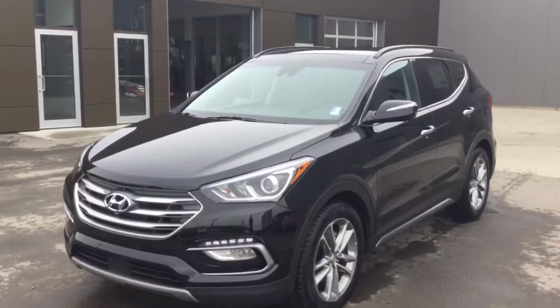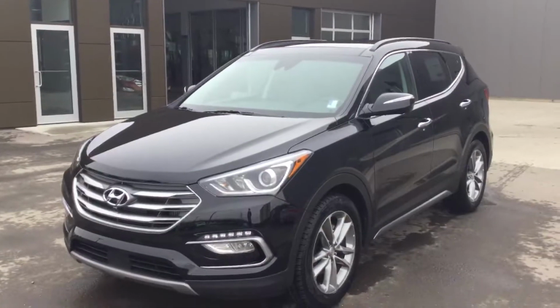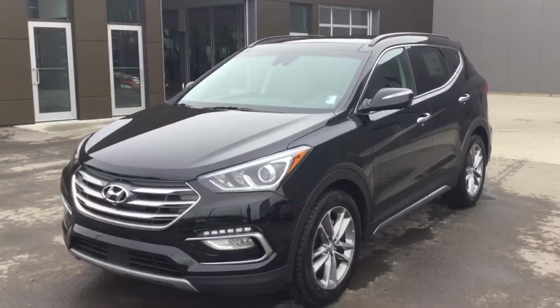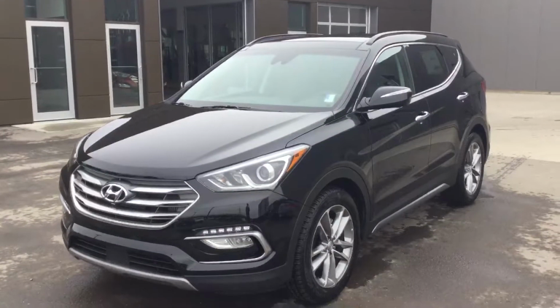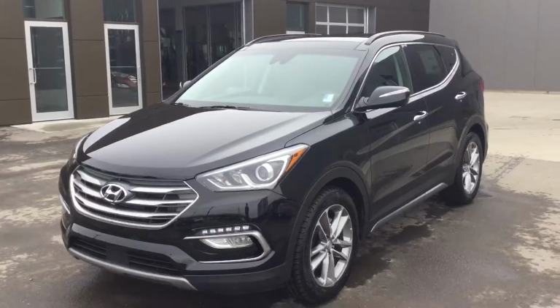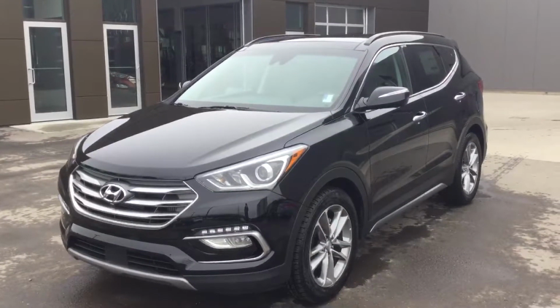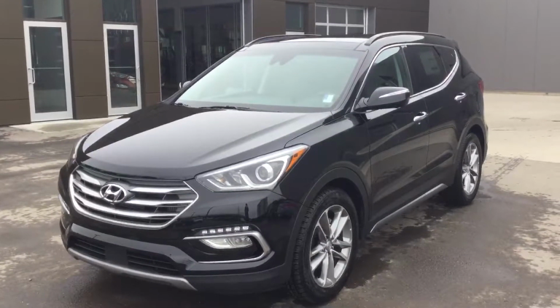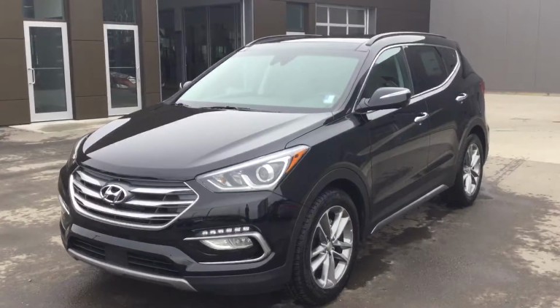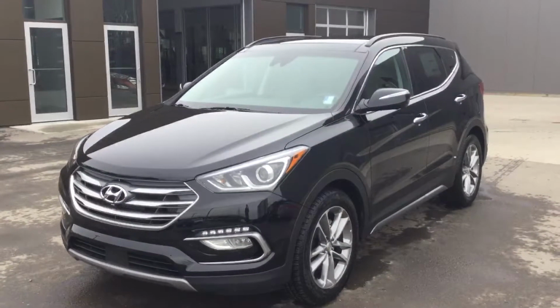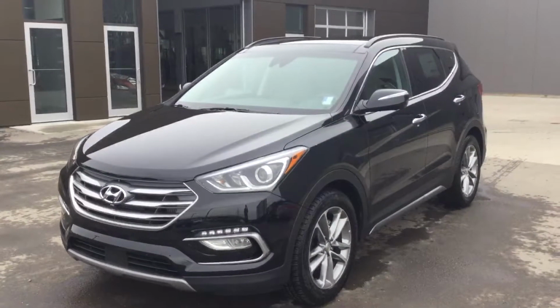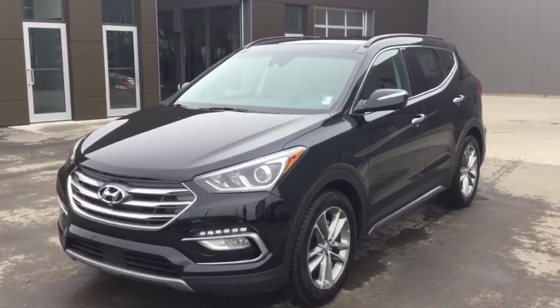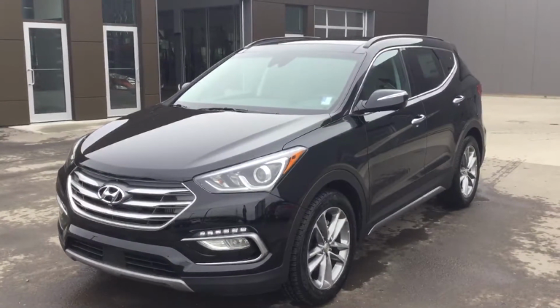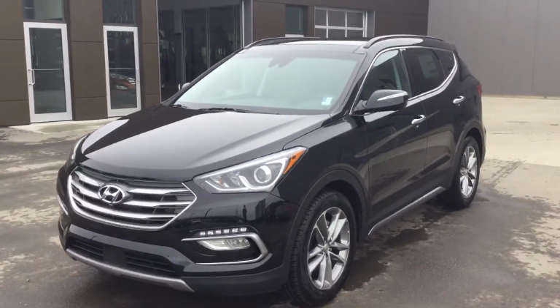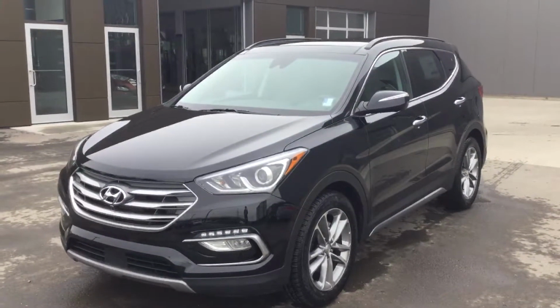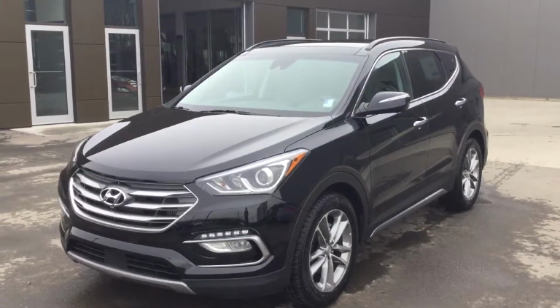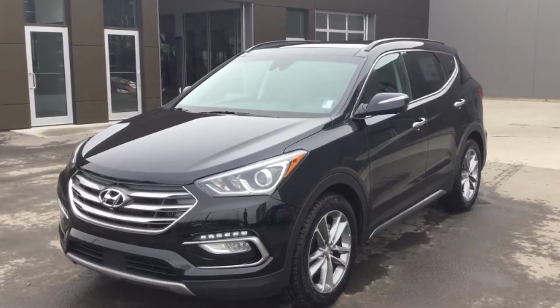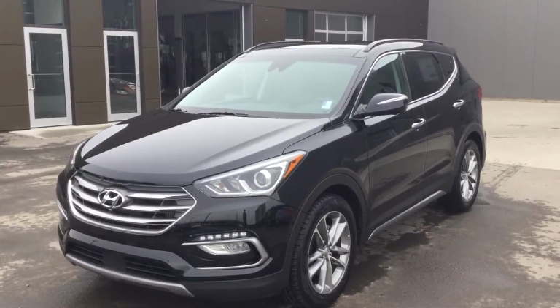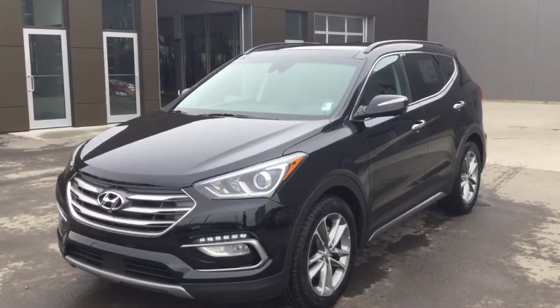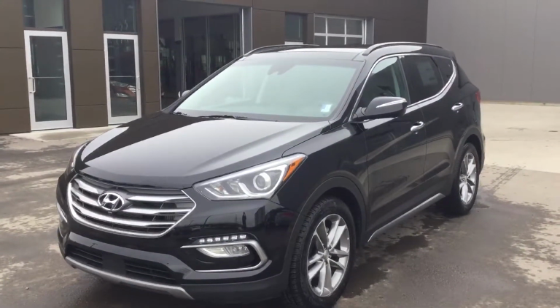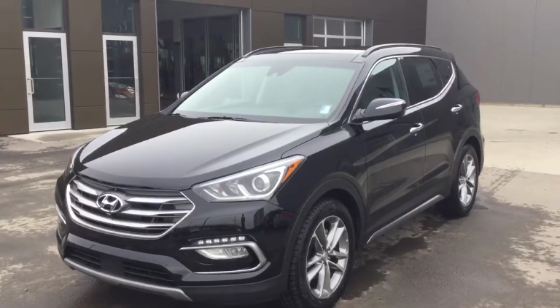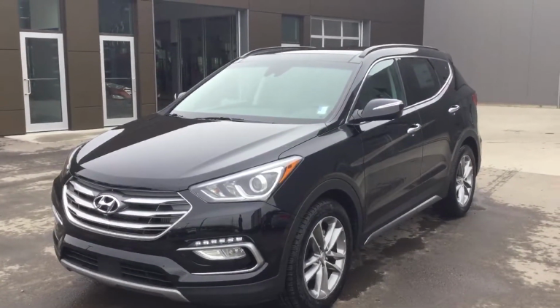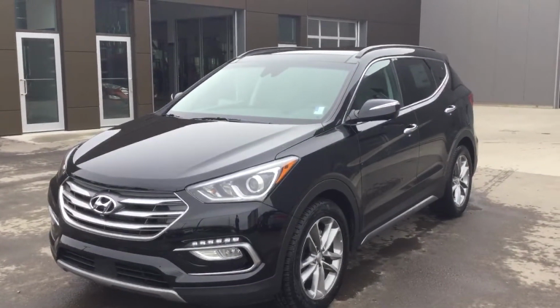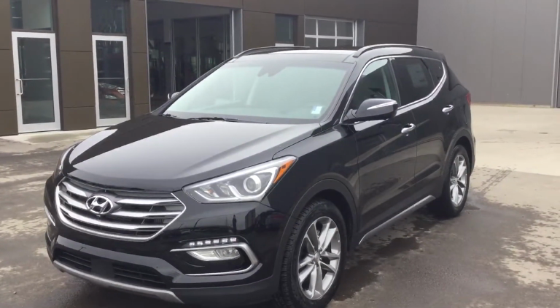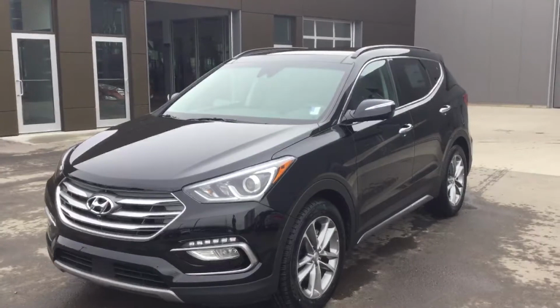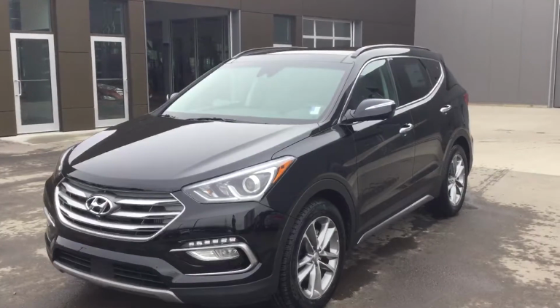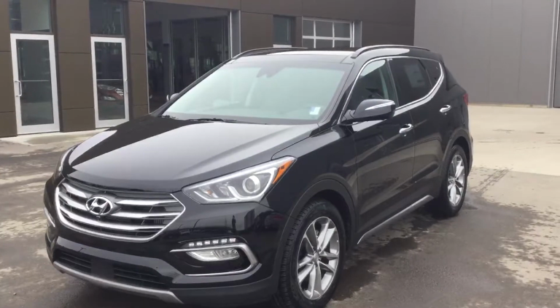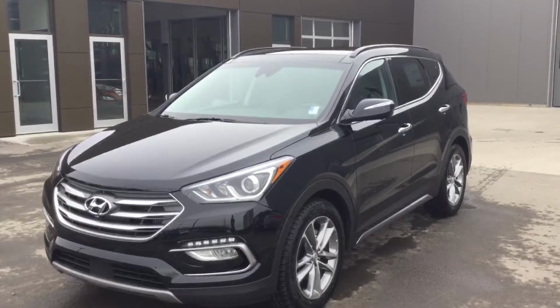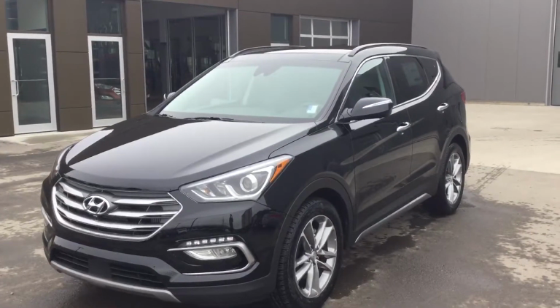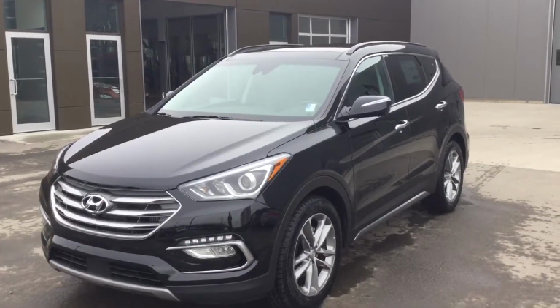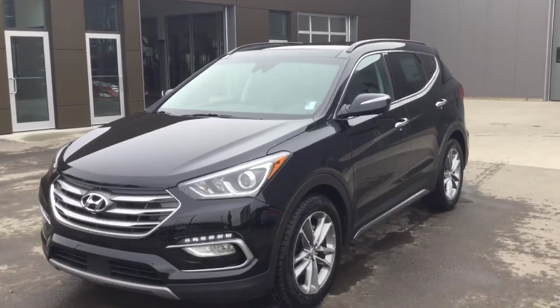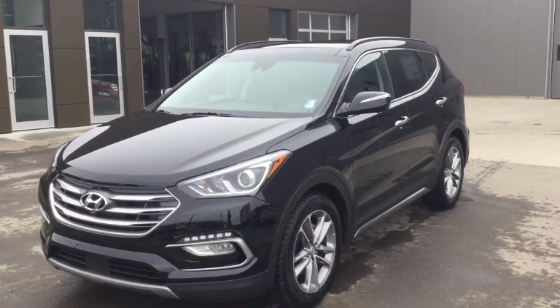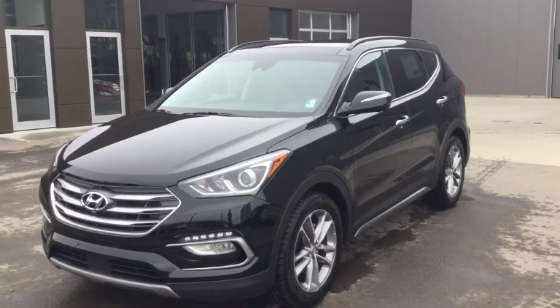Hey there, Gene Claude, this is Brandon from River City Allende. I'm just giving you a walk-around video on that 2017 Santa Fe.